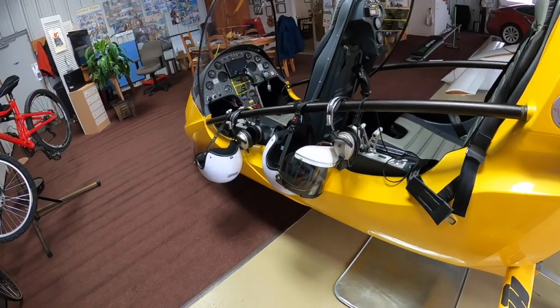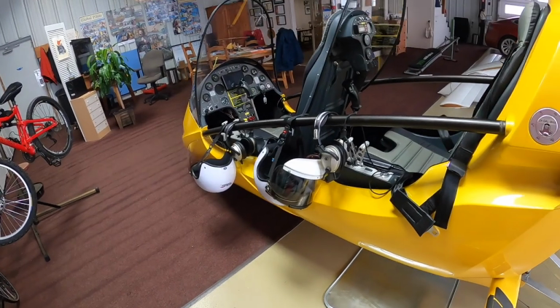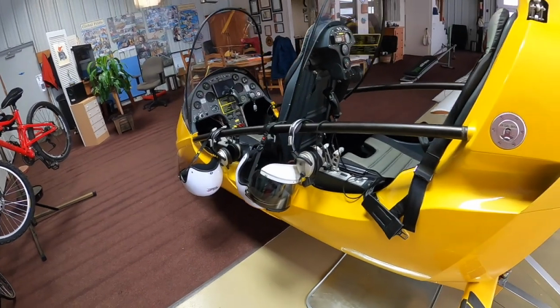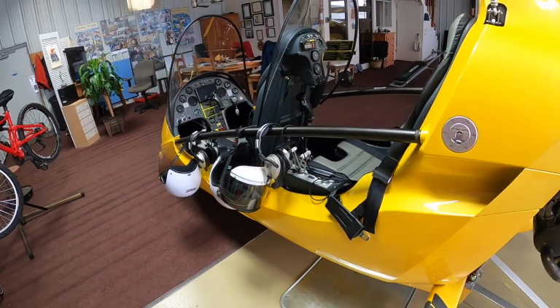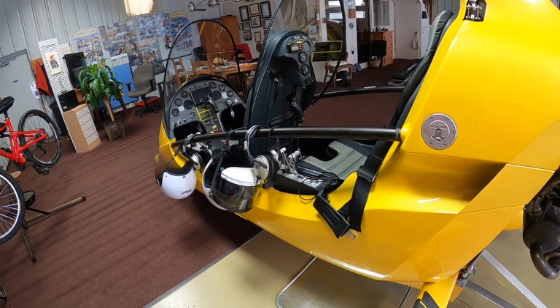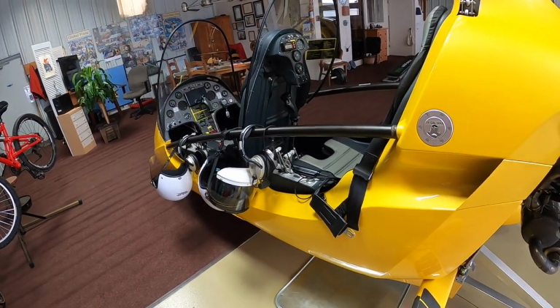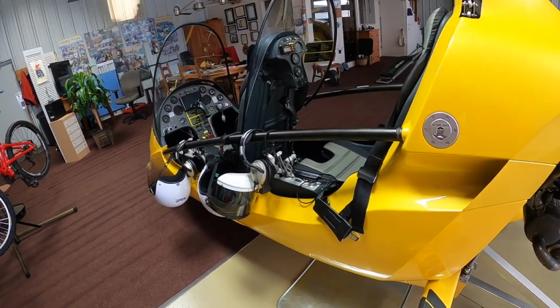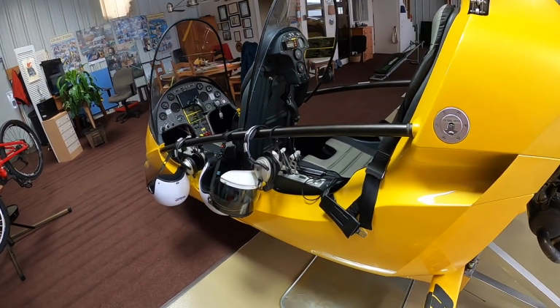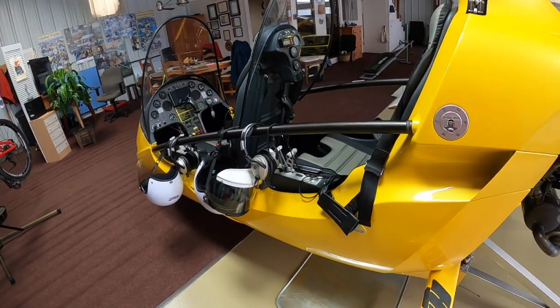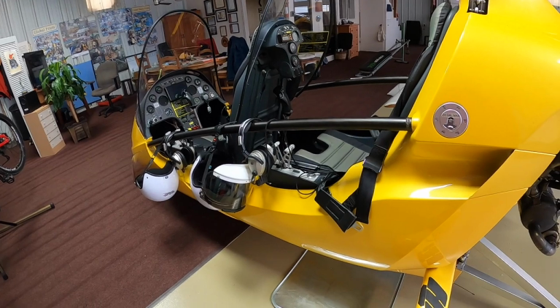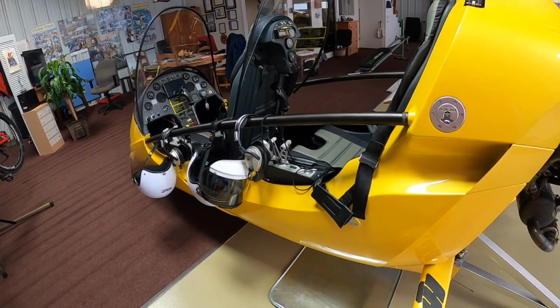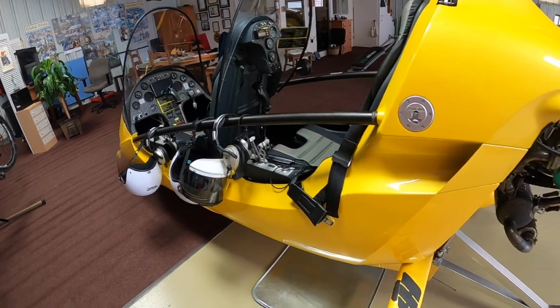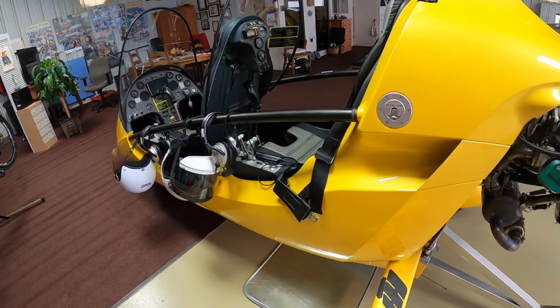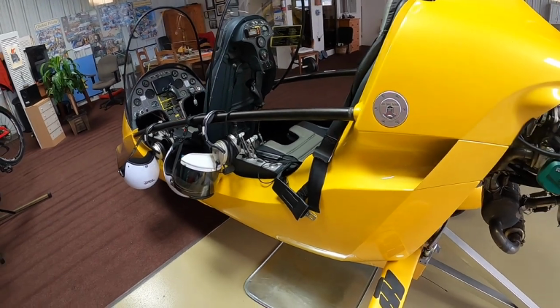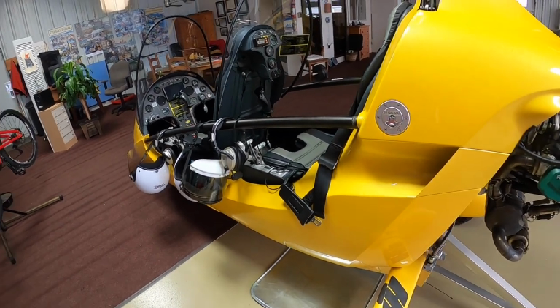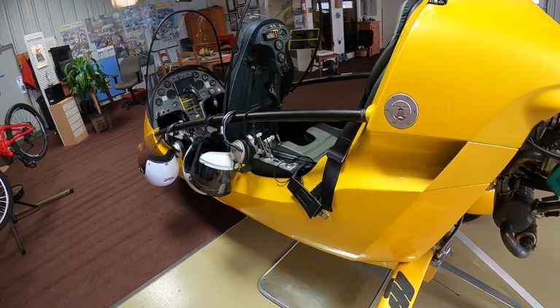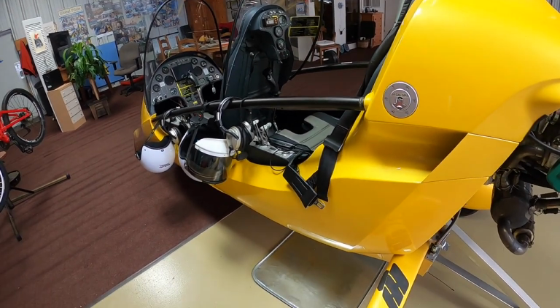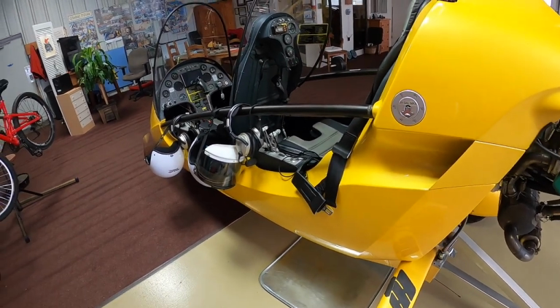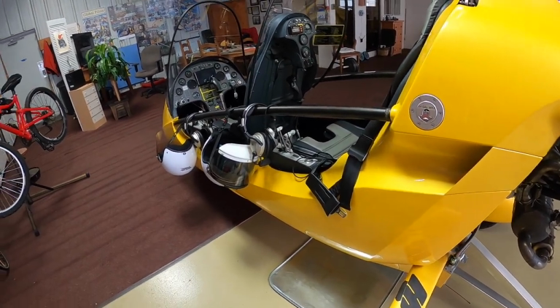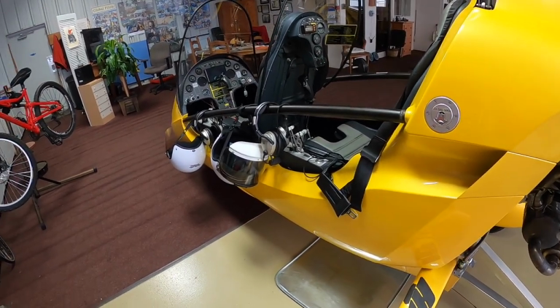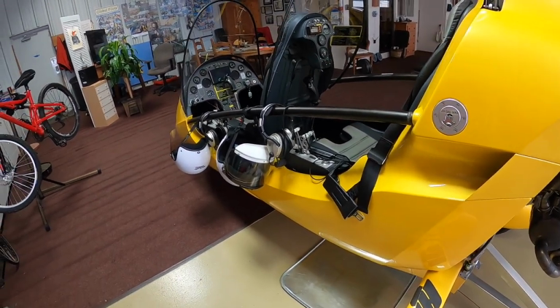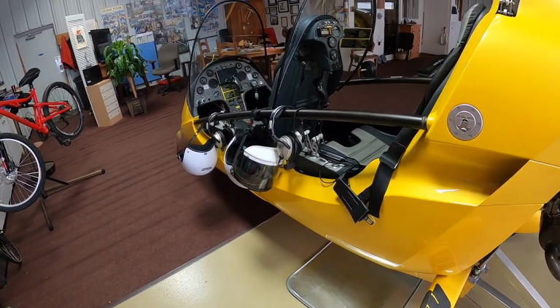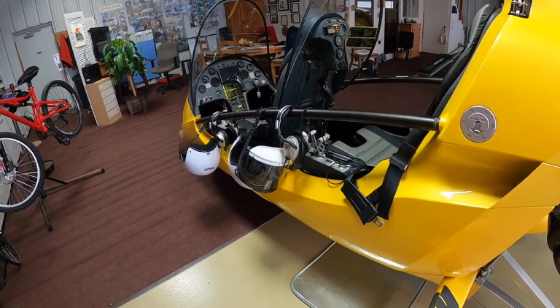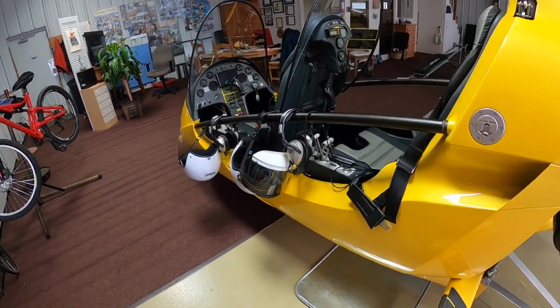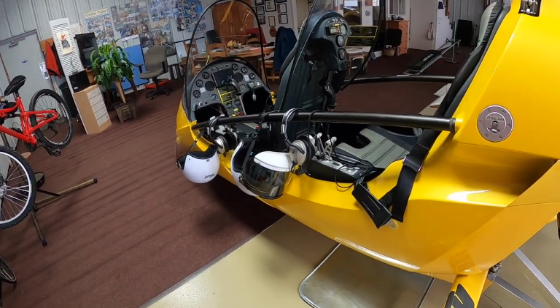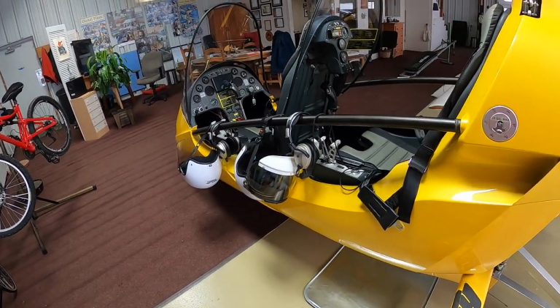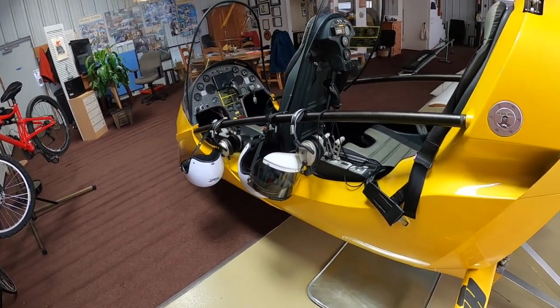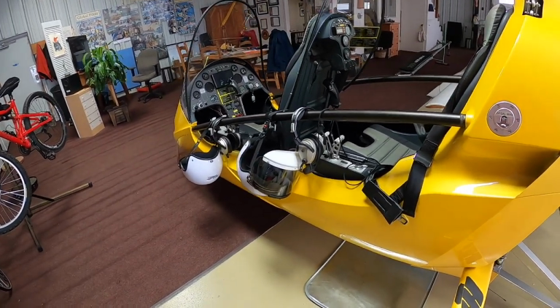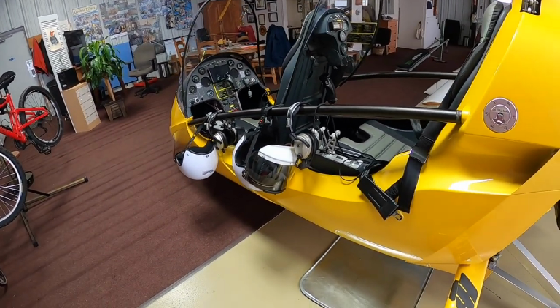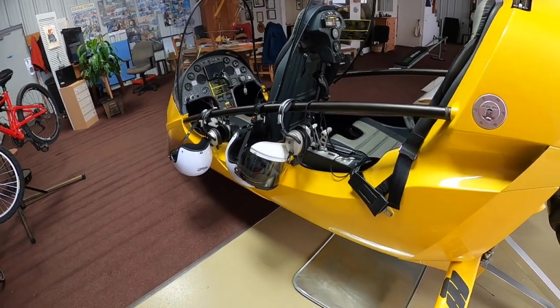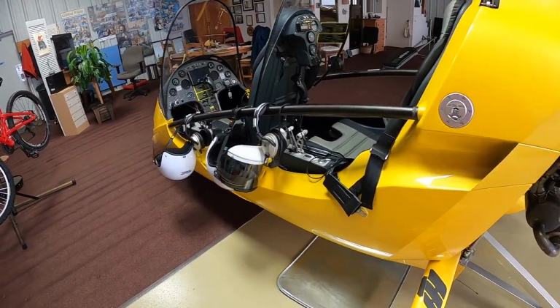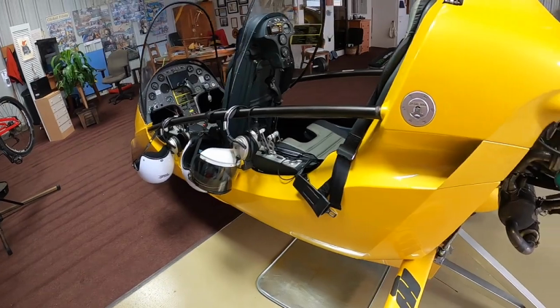Today we're going to complete a pre-flight check on the AutoGyro MTO 2017.